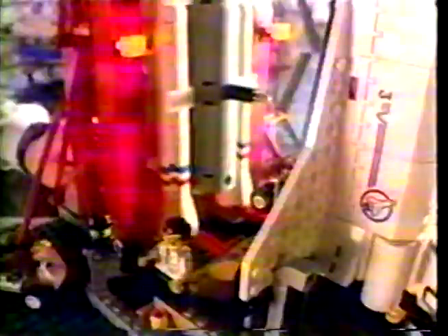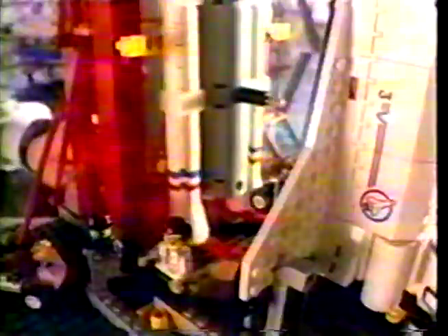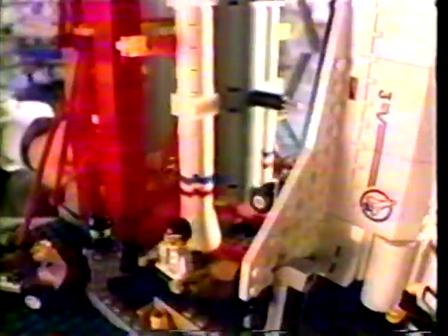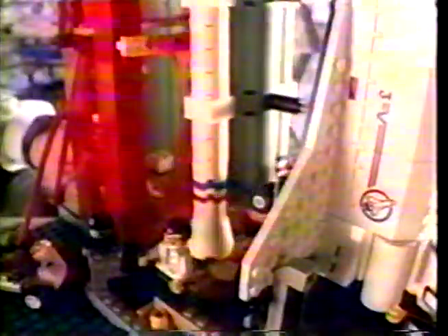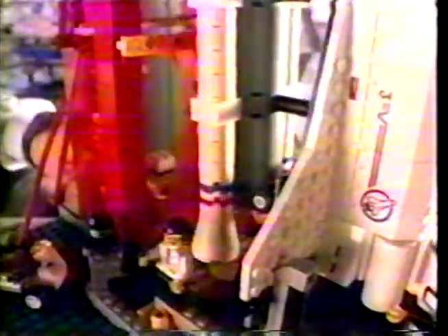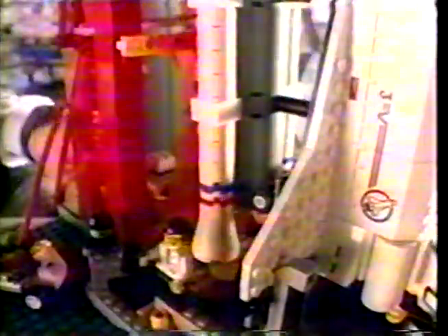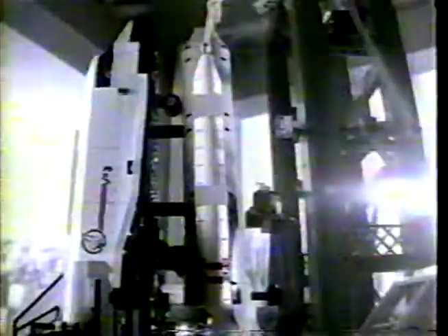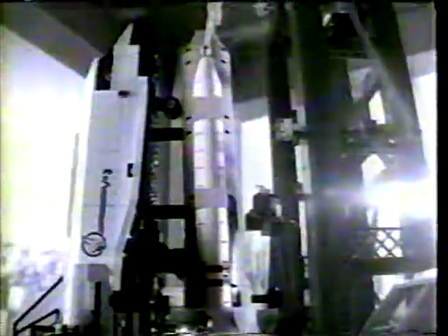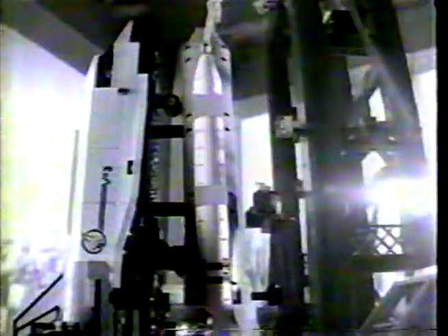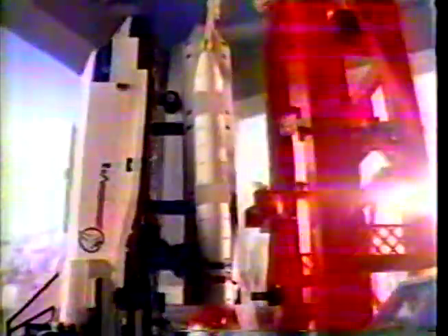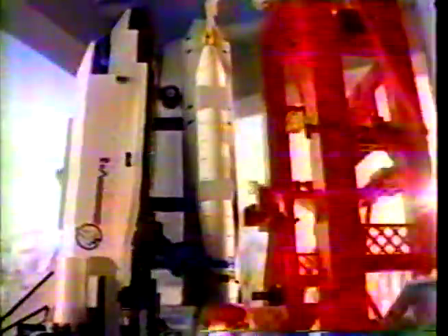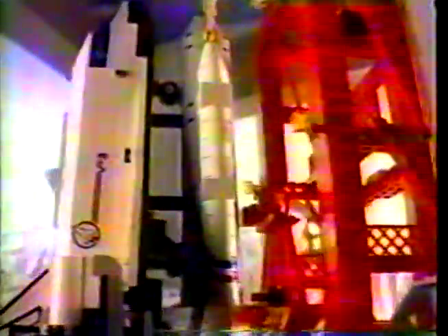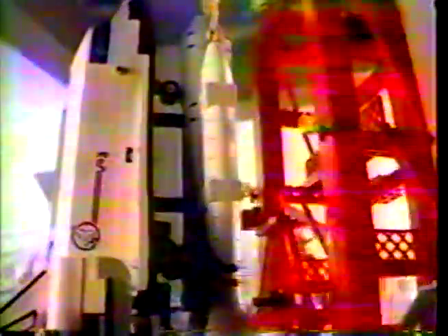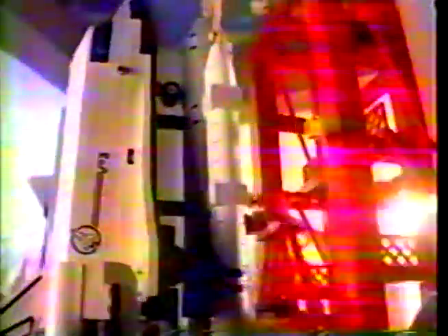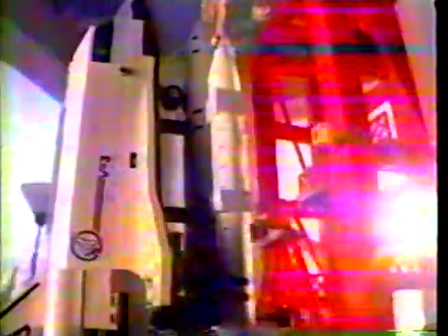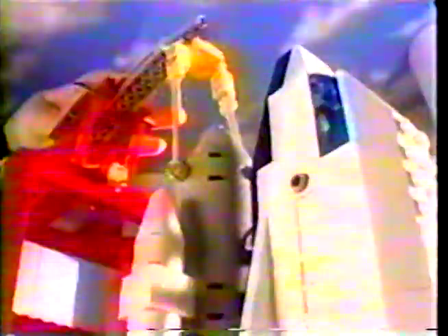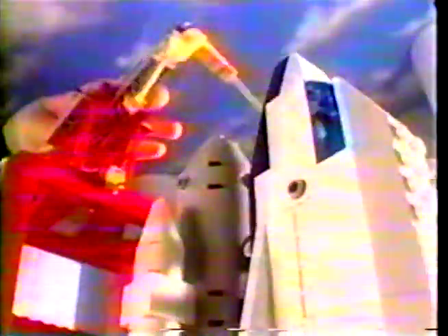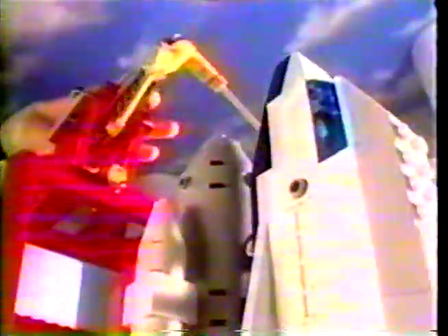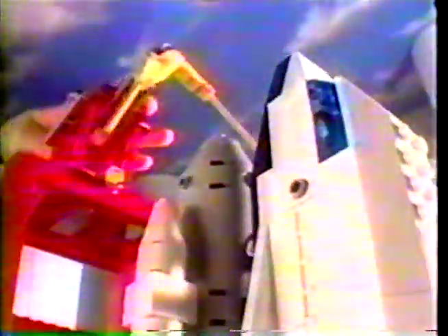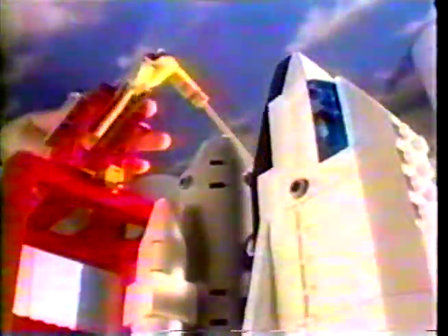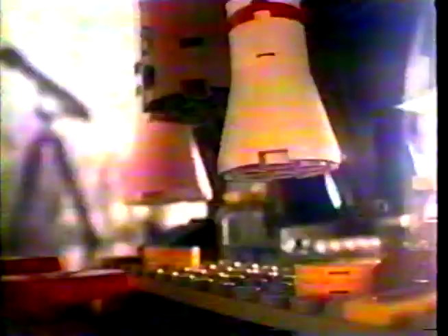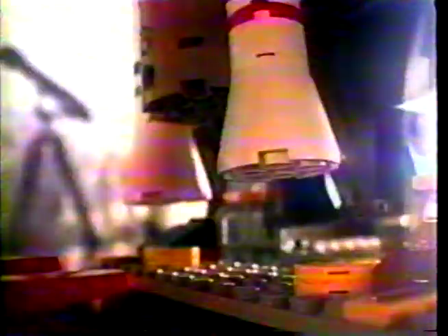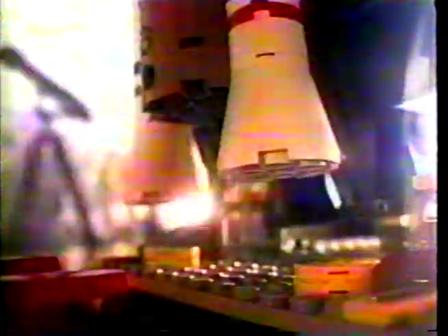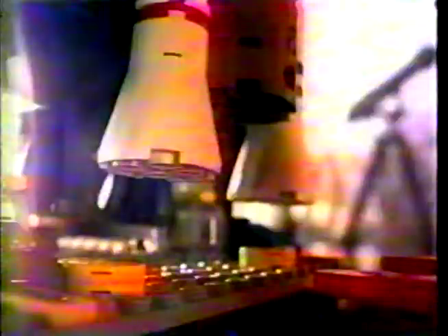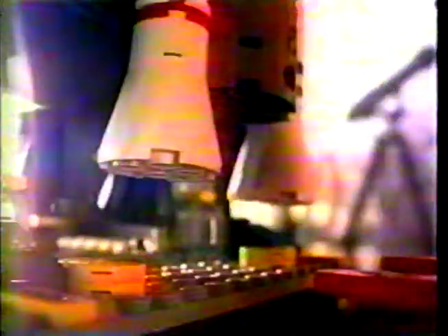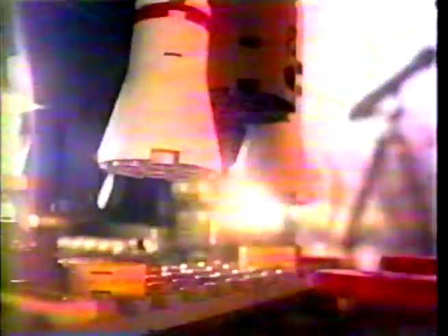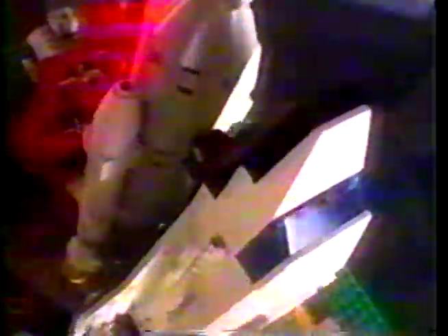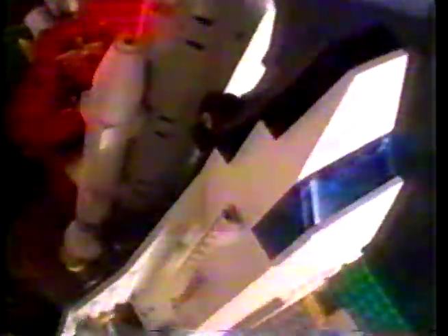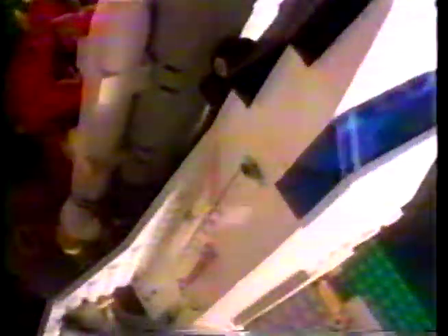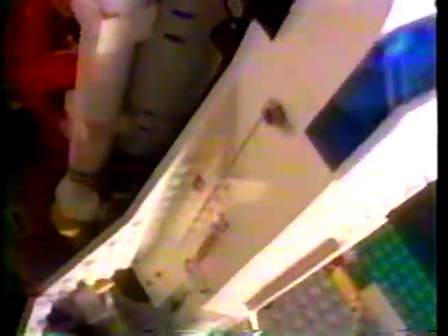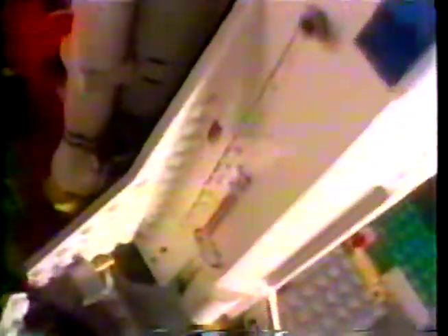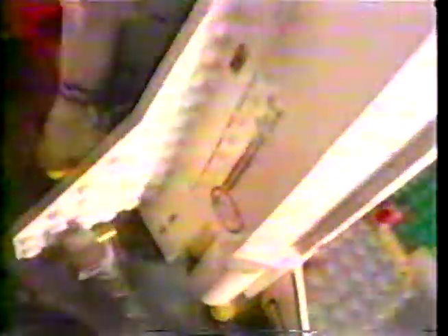Six. We have grenades. Five. Retract booster arm. He's in the clear. And ignite engines. We have liftoff.